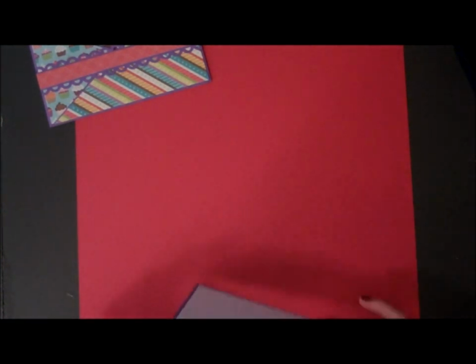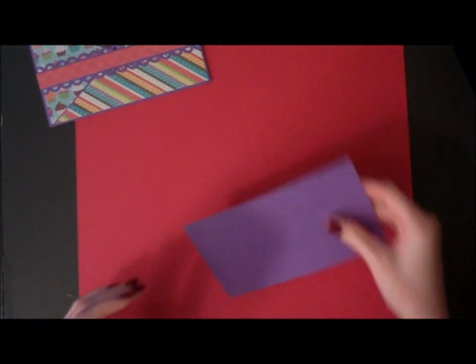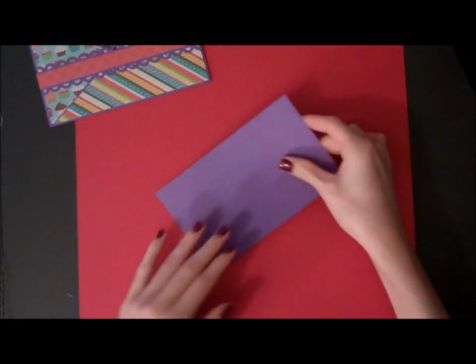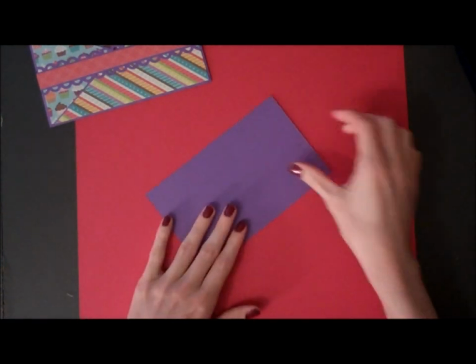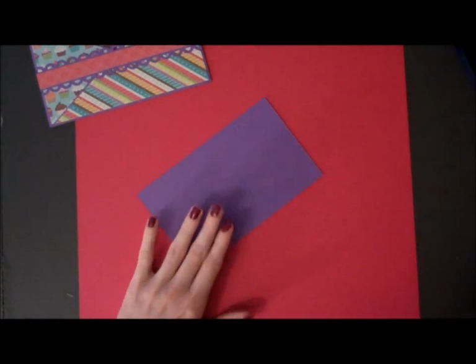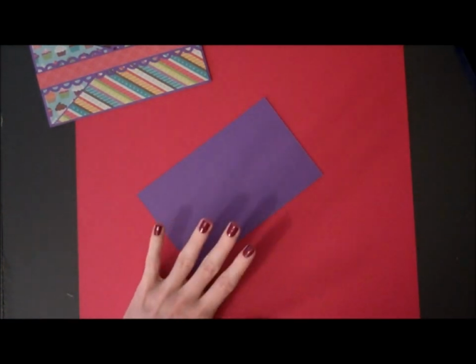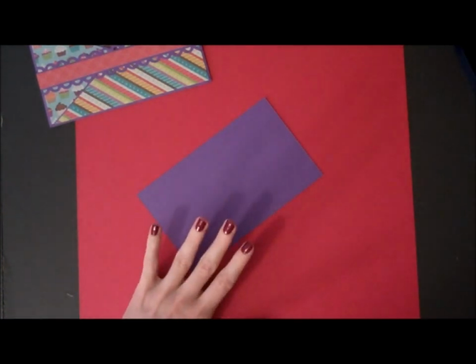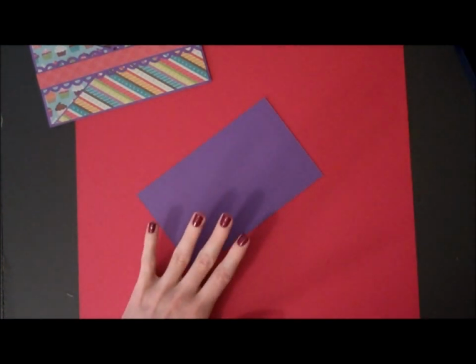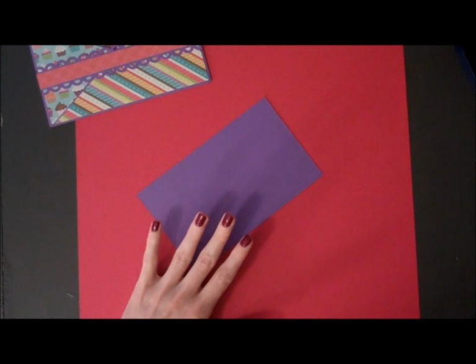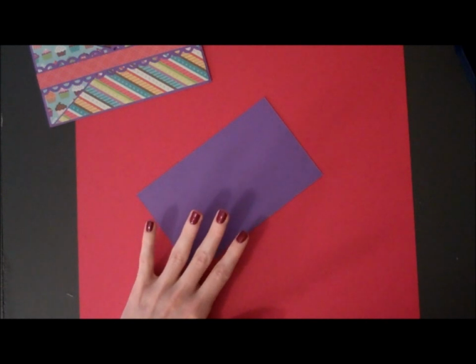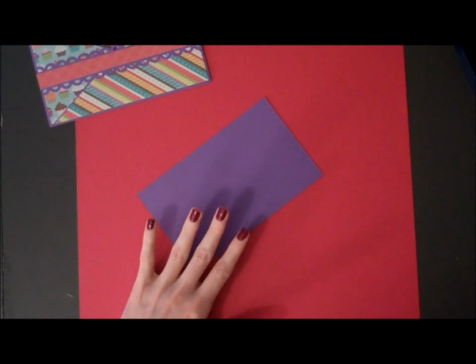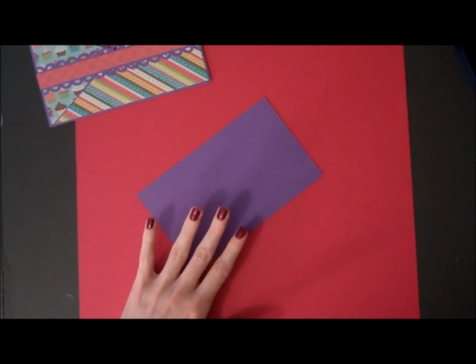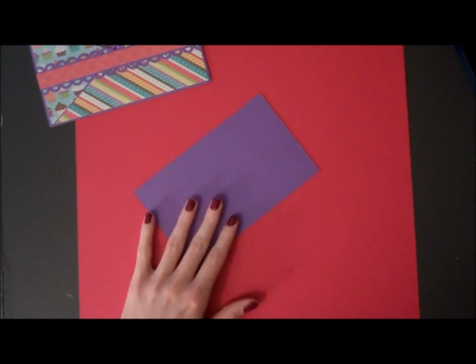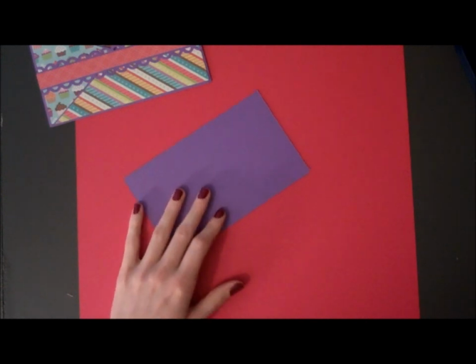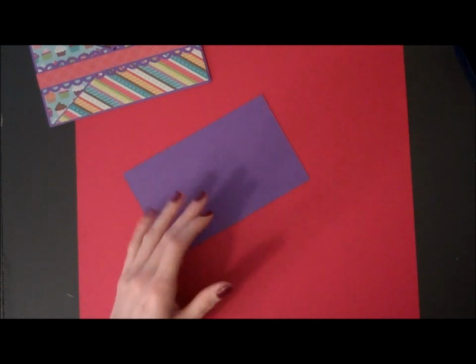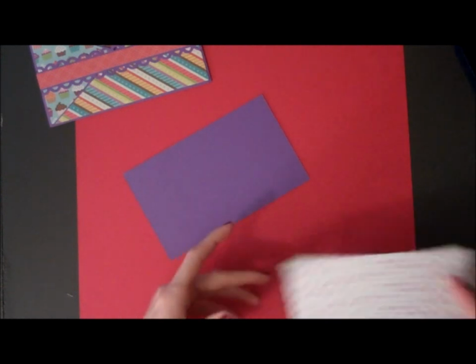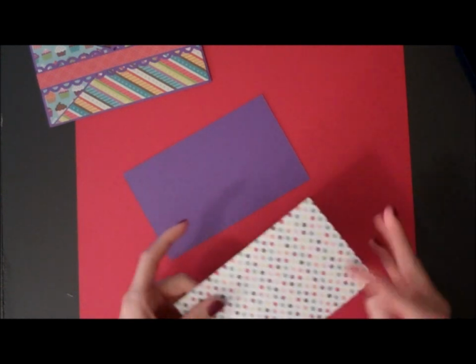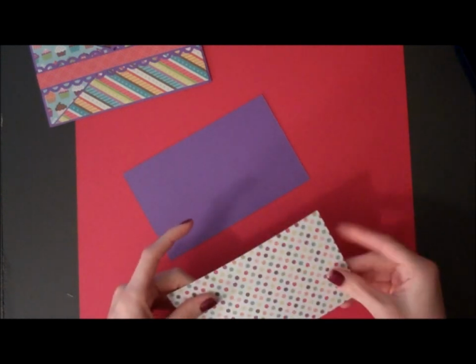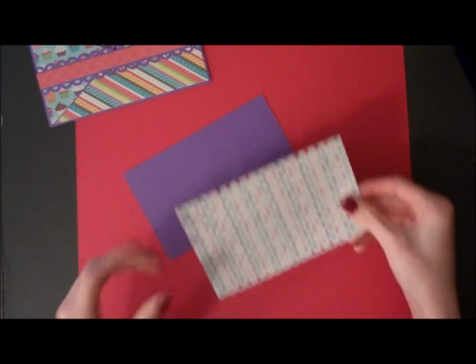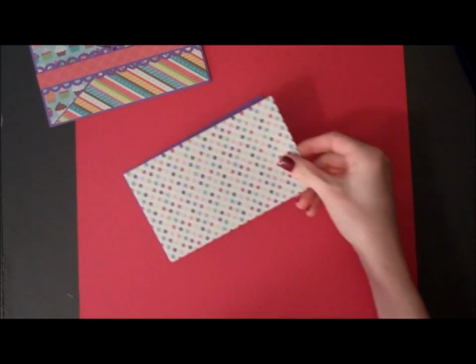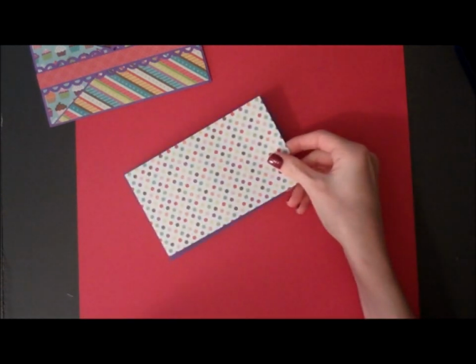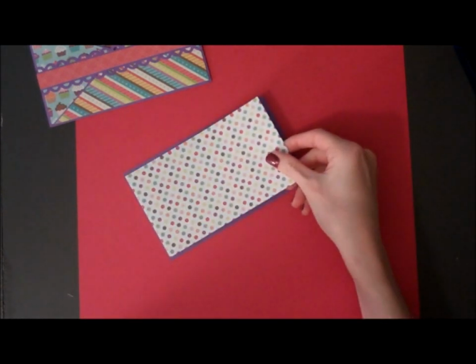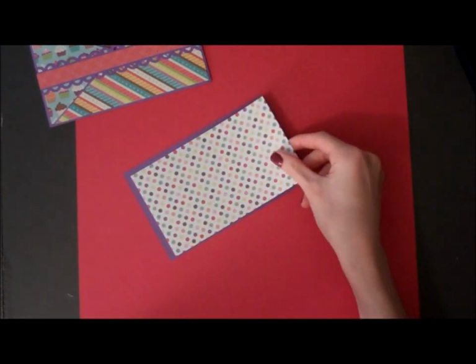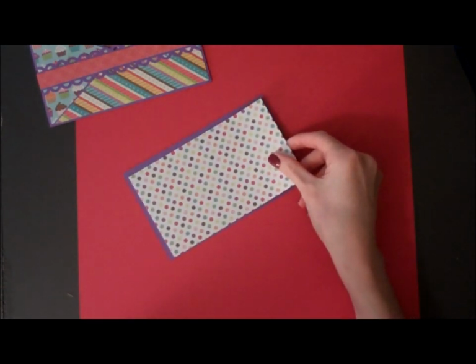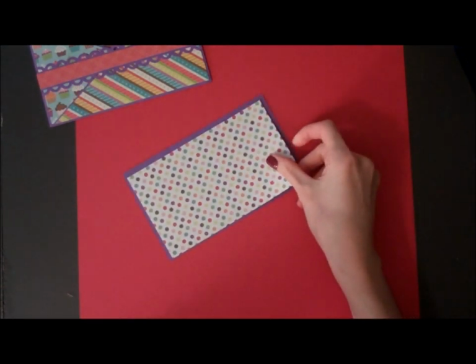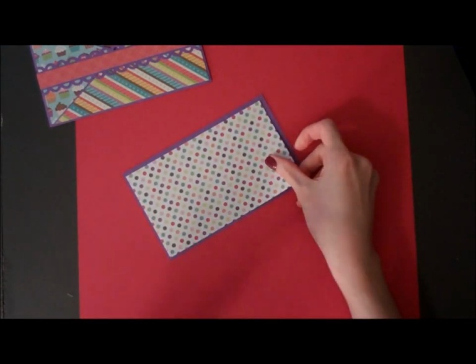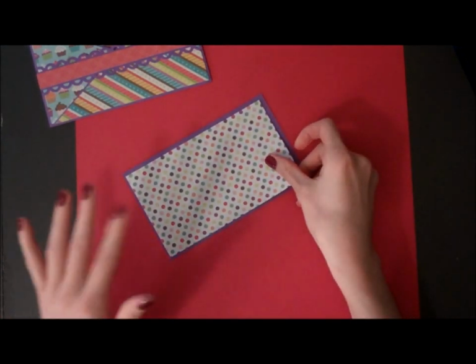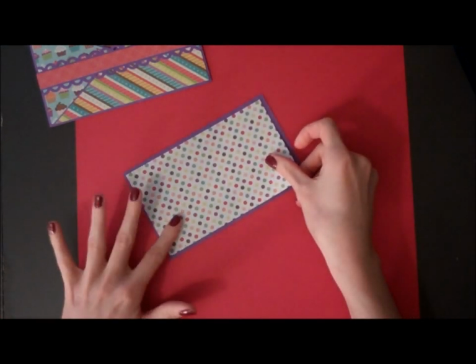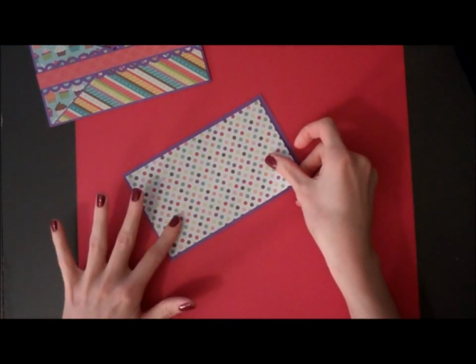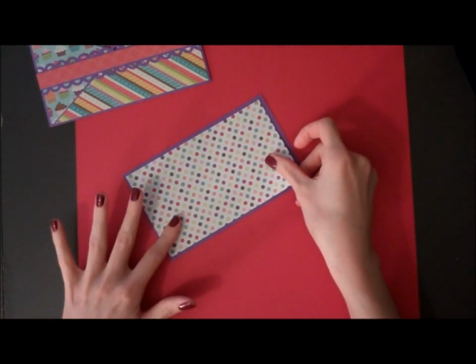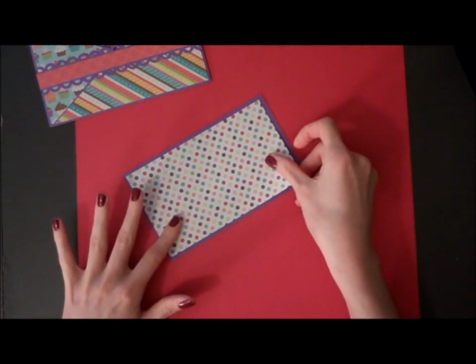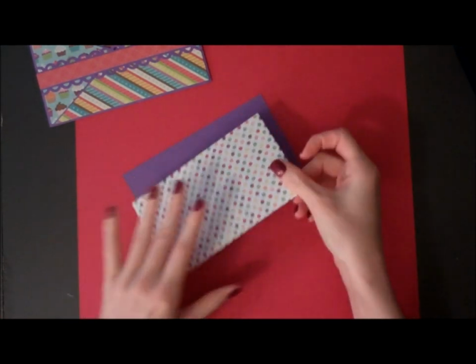And then on the back, I'm going to adhere another piece of designer cardstock that's cut at the same size.